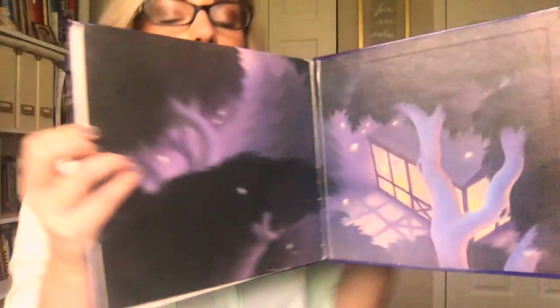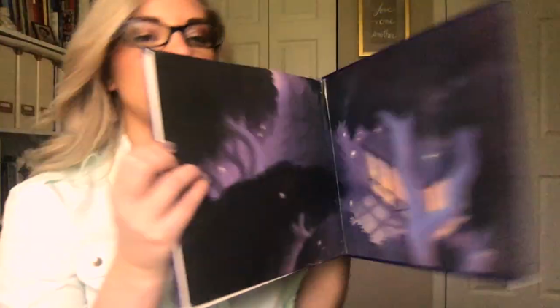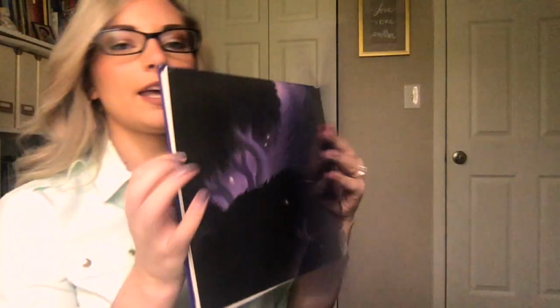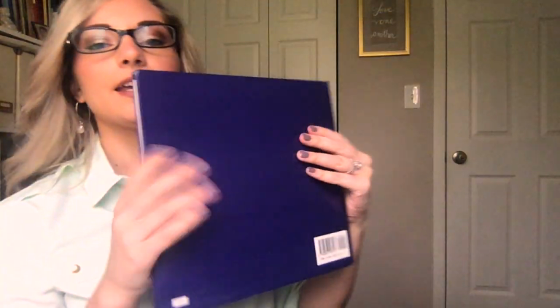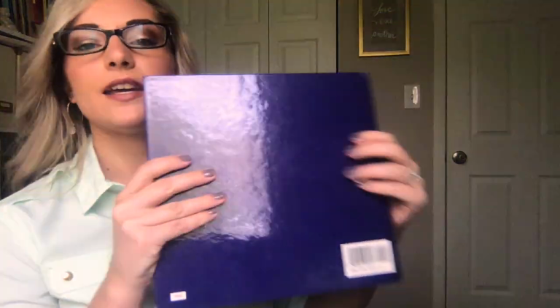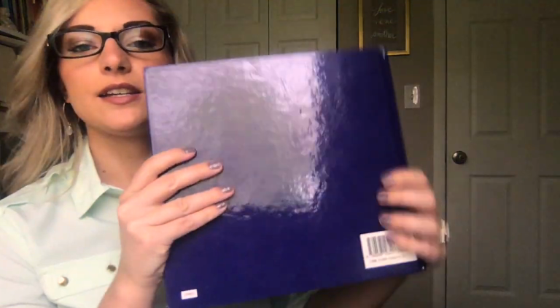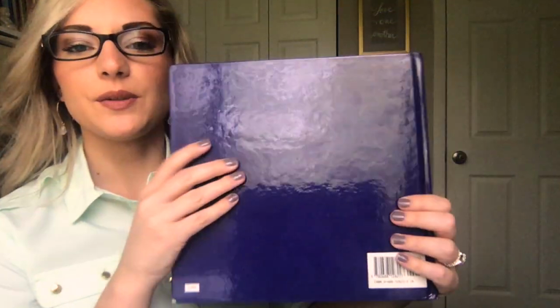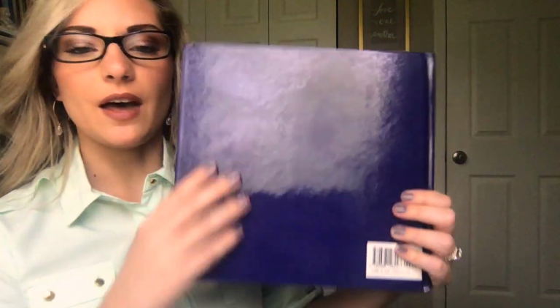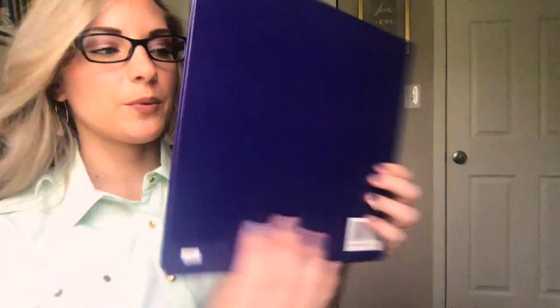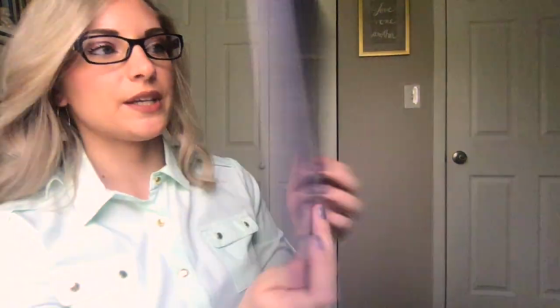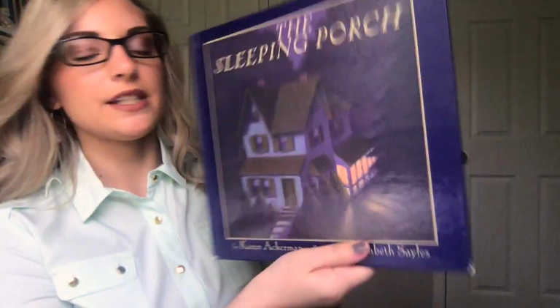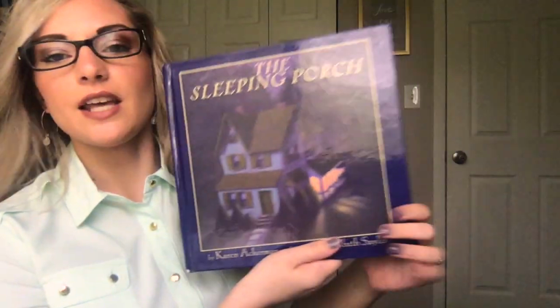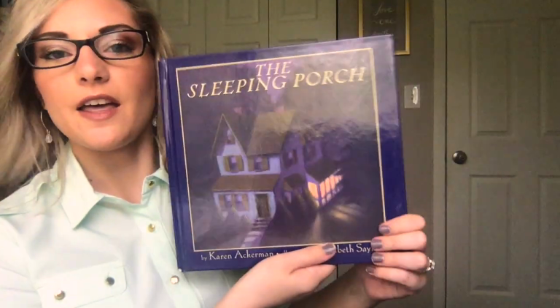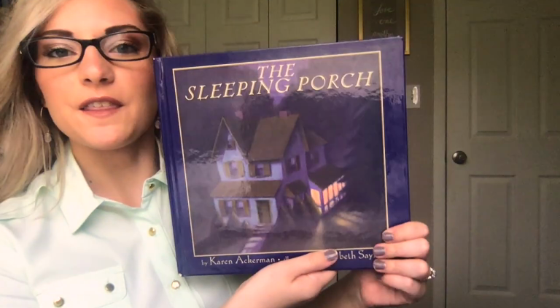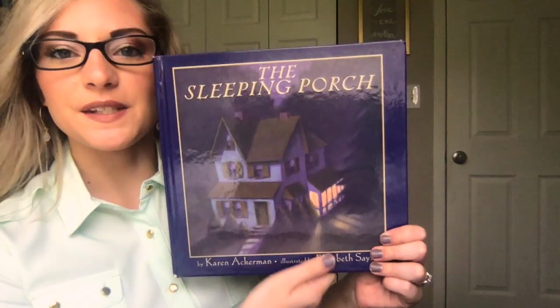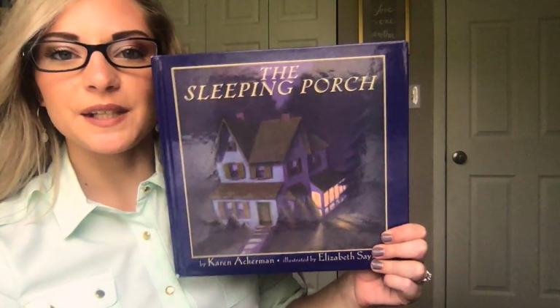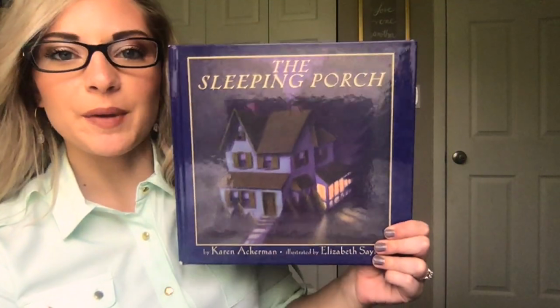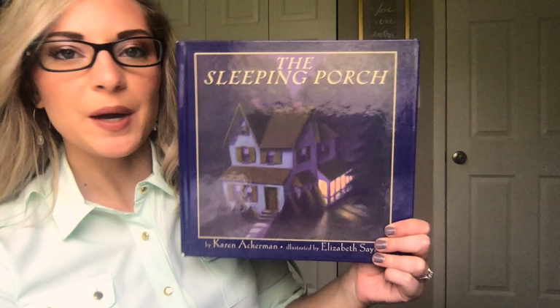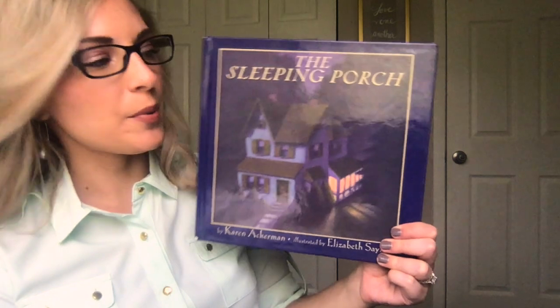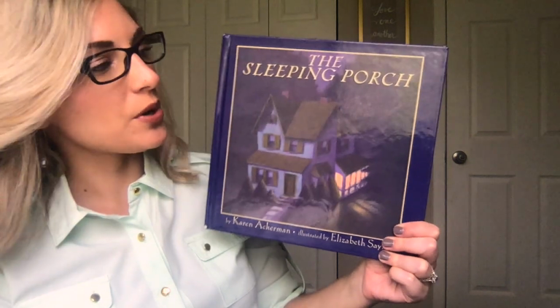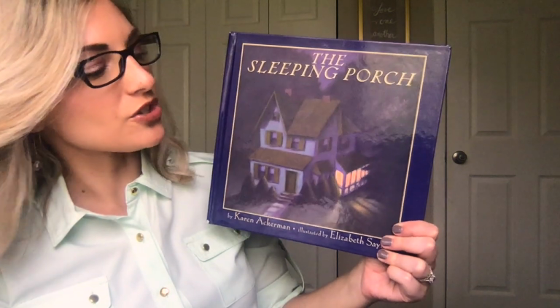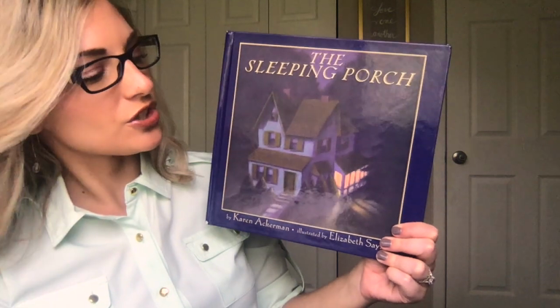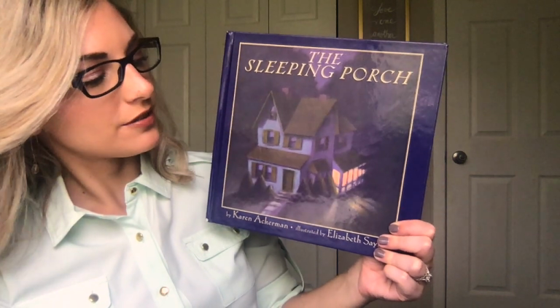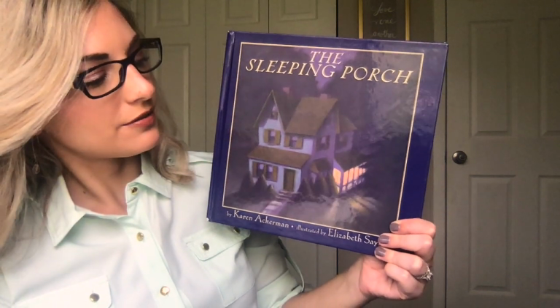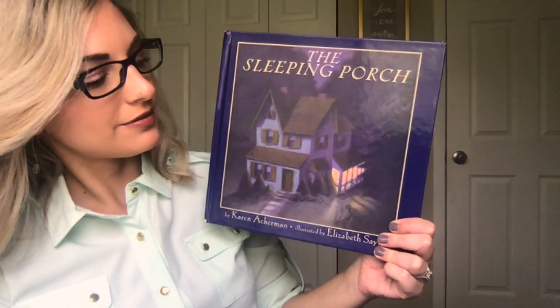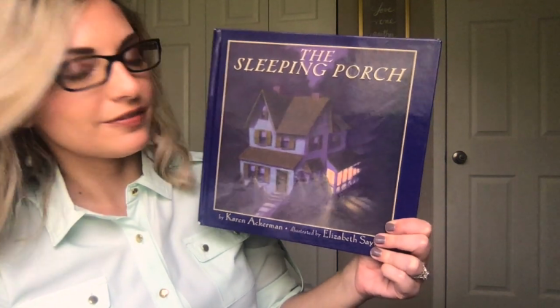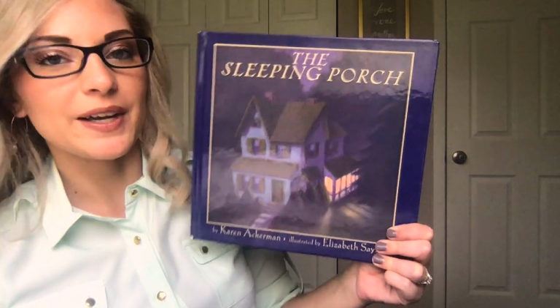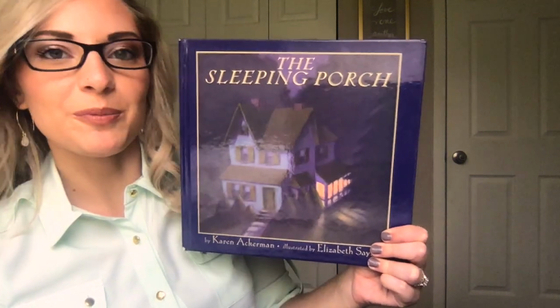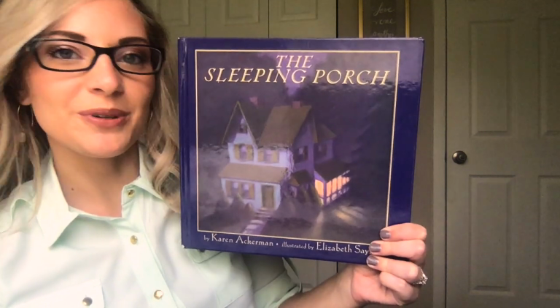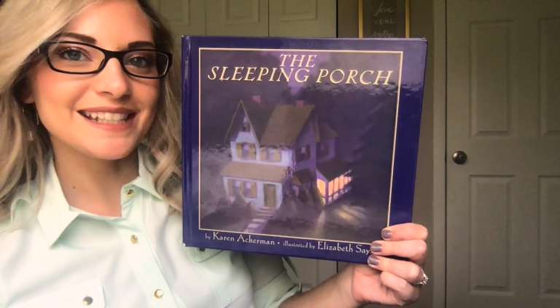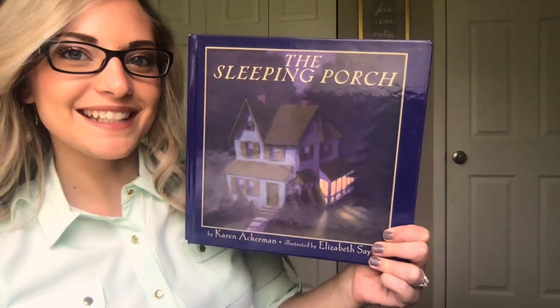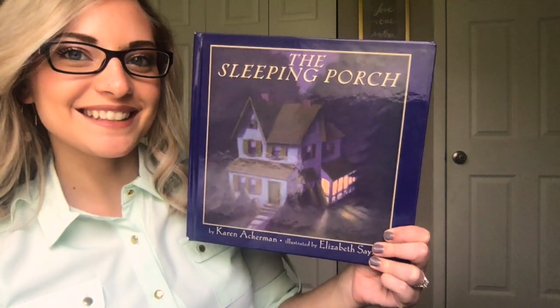Okay, so that was The Sleeping Porch. I hope you guys liked it. See you next time.